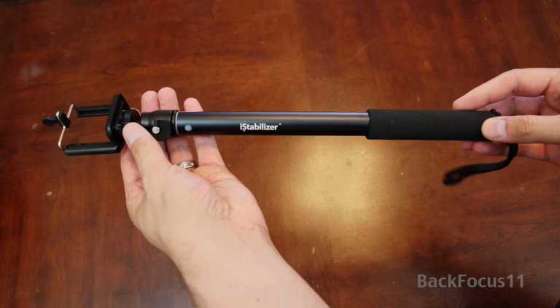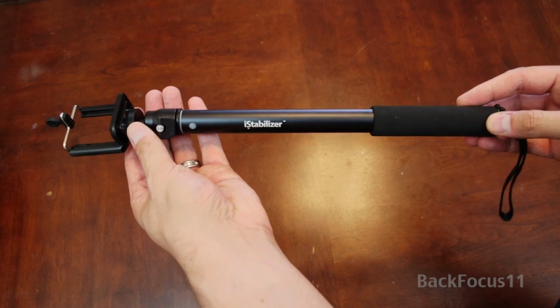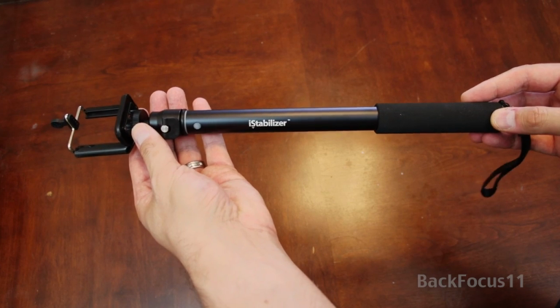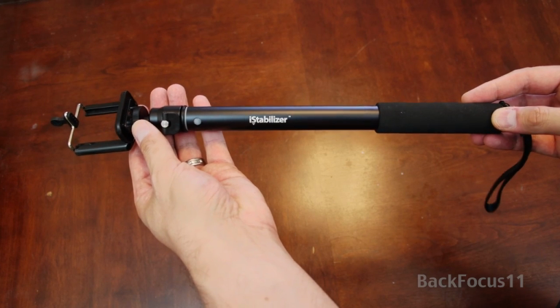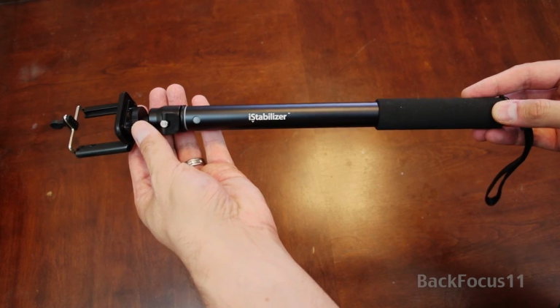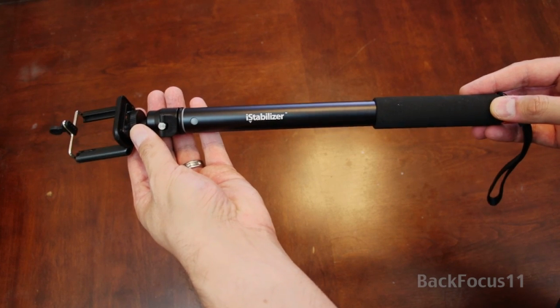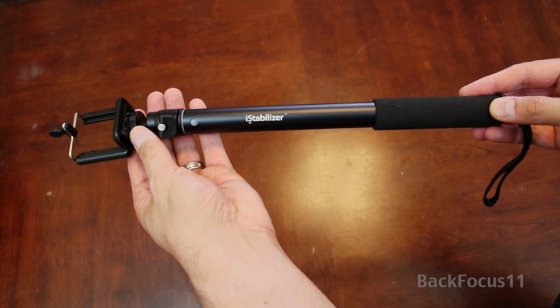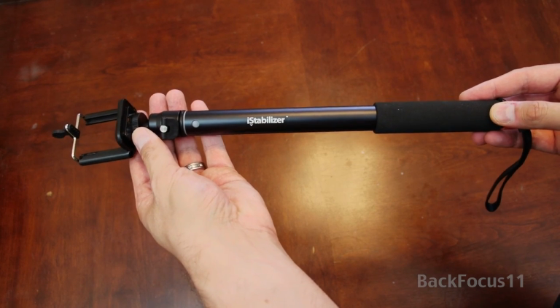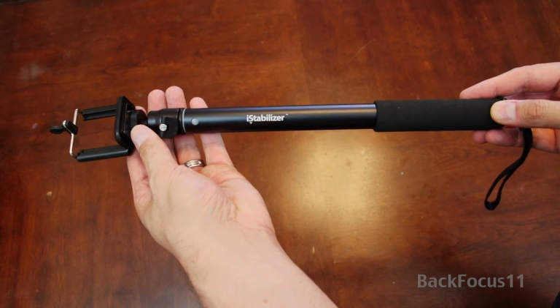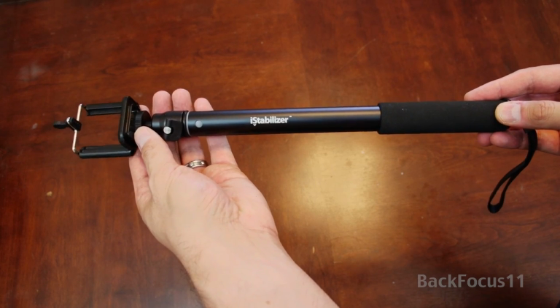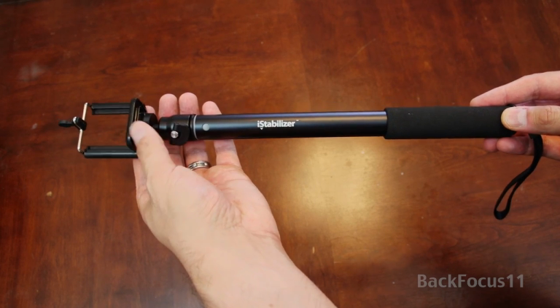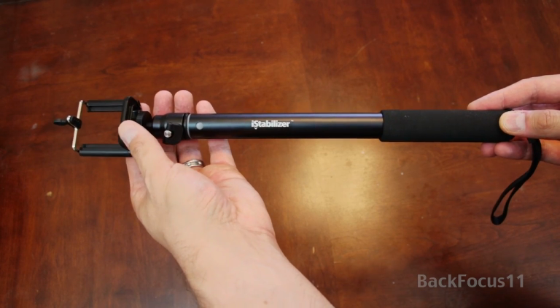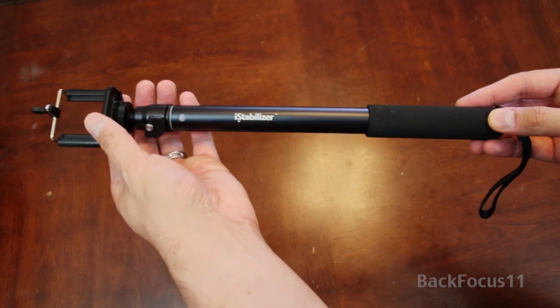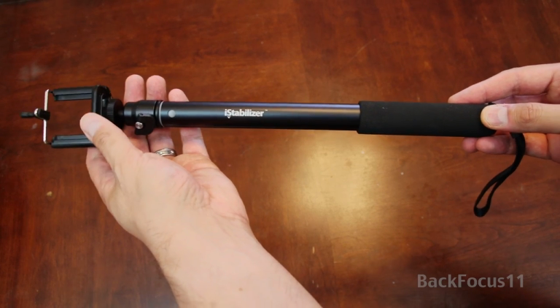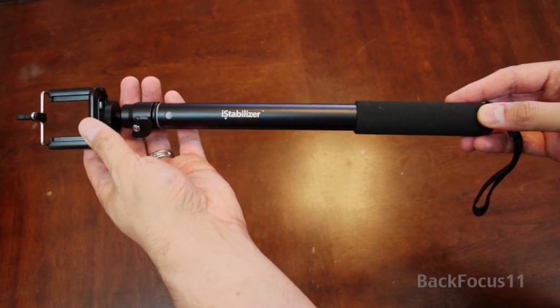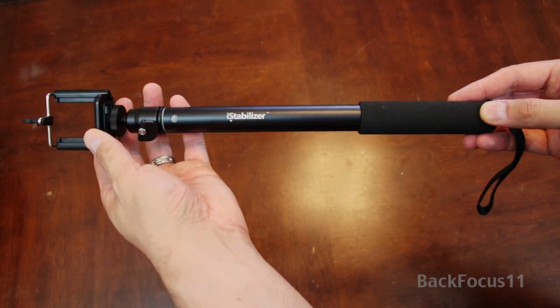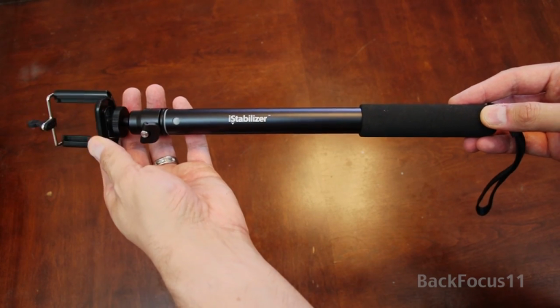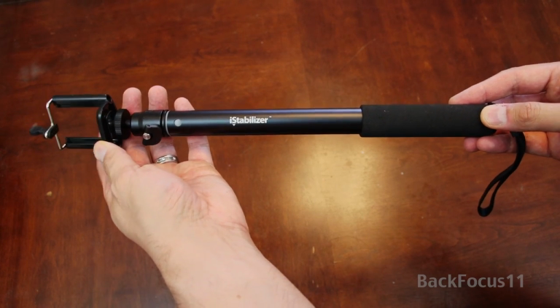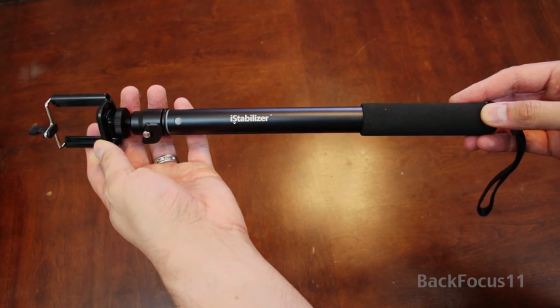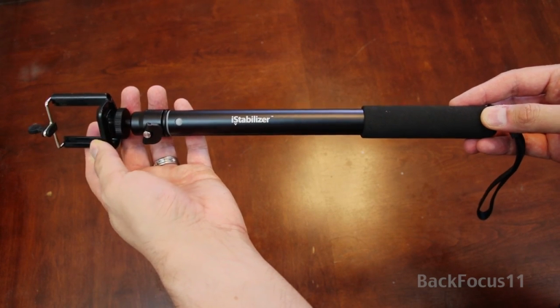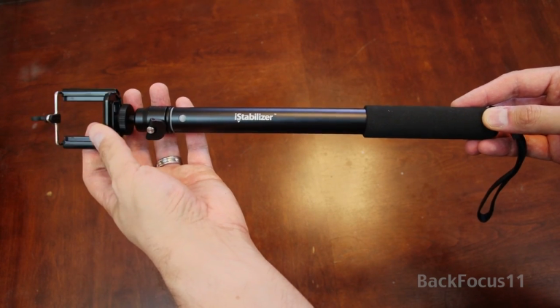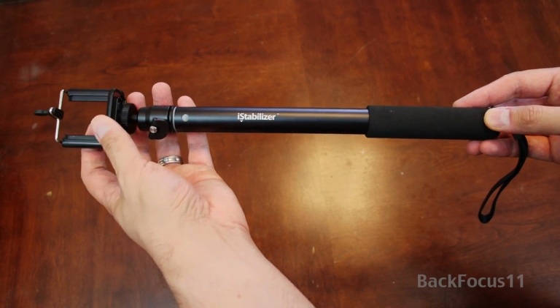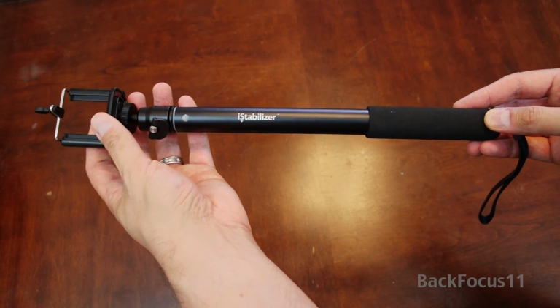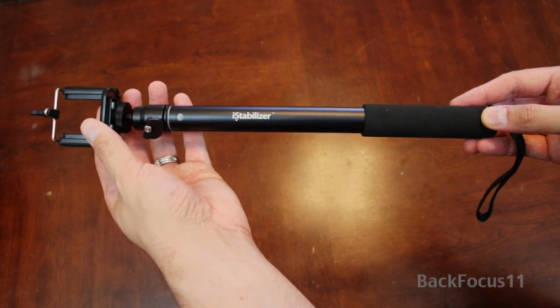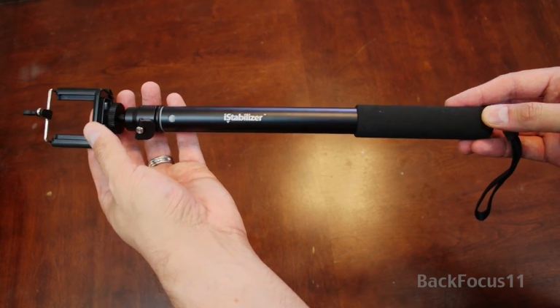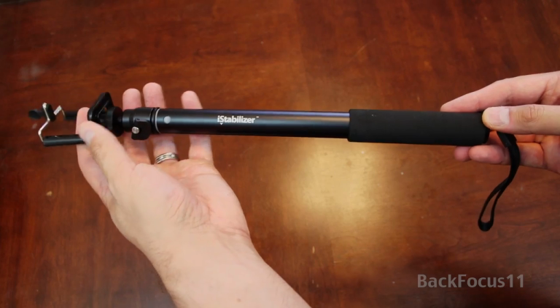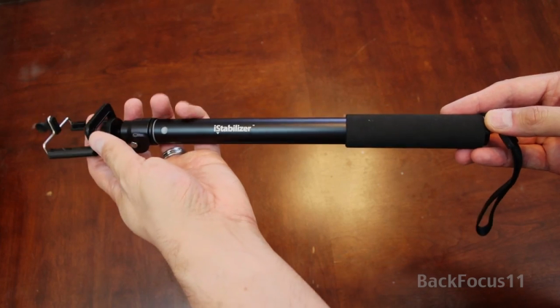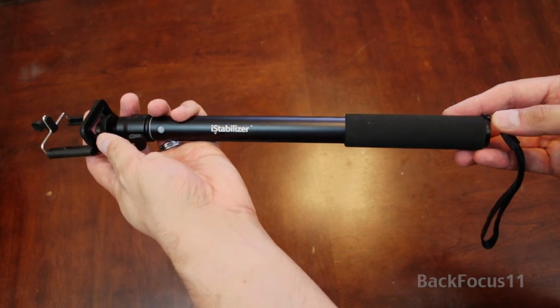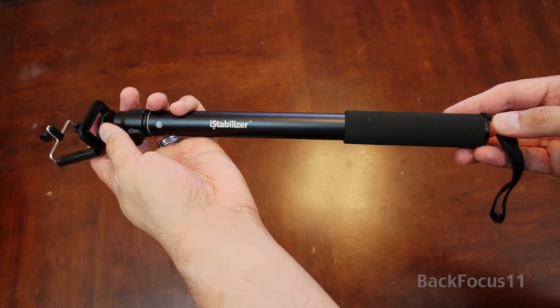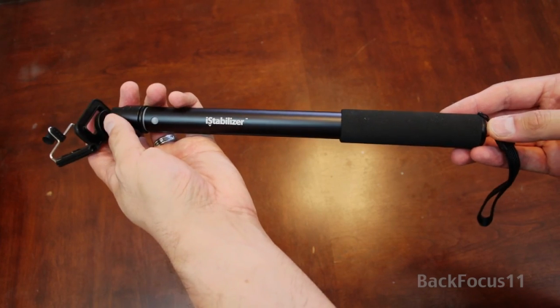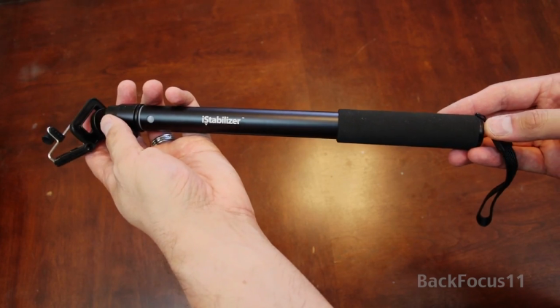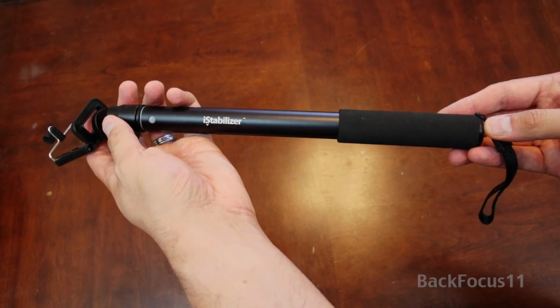Opening and closing the i-Stabilizer is fairly easy — just a quarter turn, pull the pole out, and a quarter turn to lock. When the pole is collapsed, it's still over 14 inches long, so it's not something you want to put in your pocket when you're not using it.